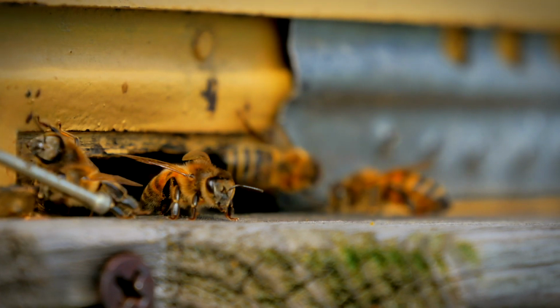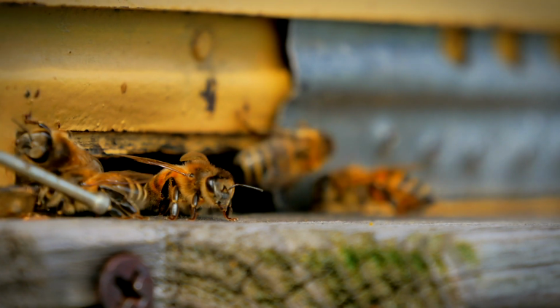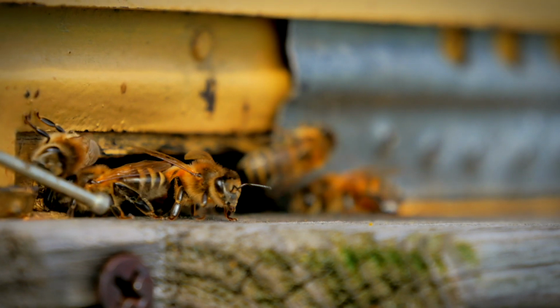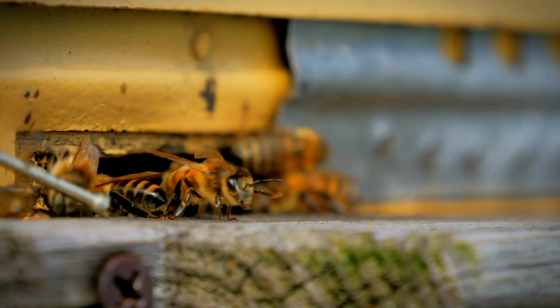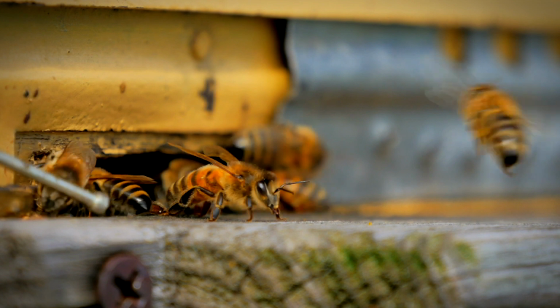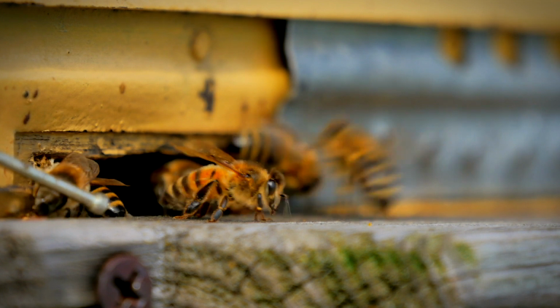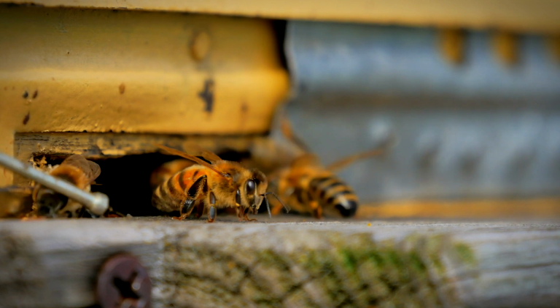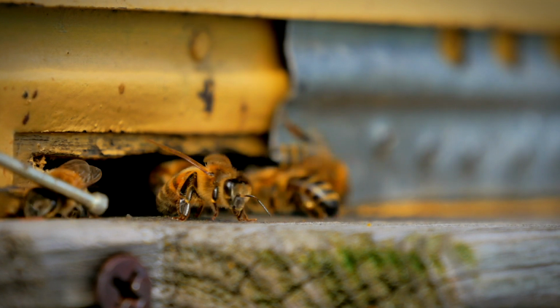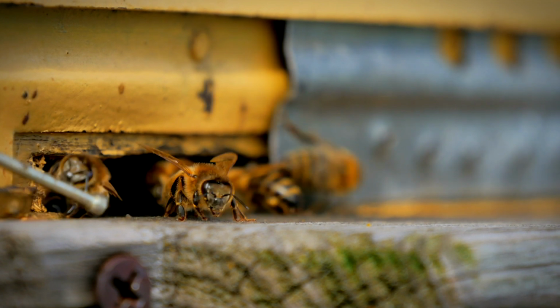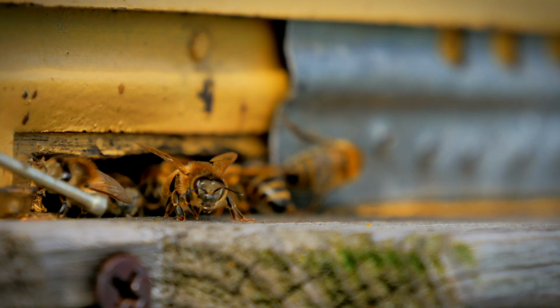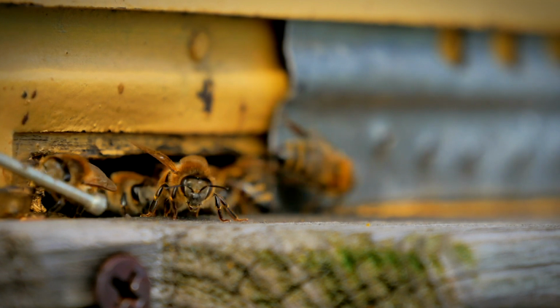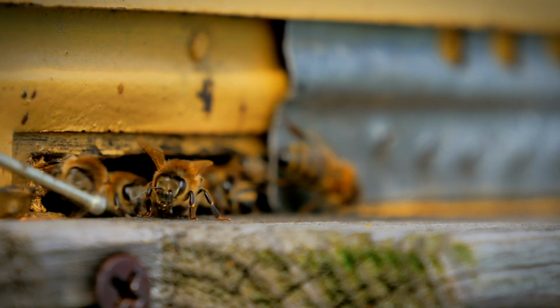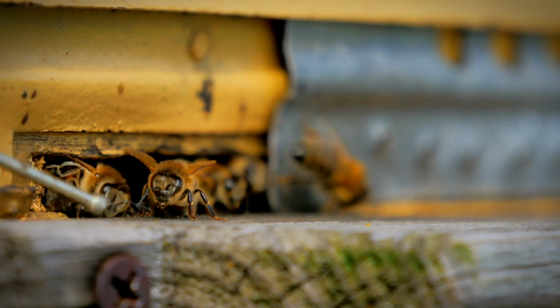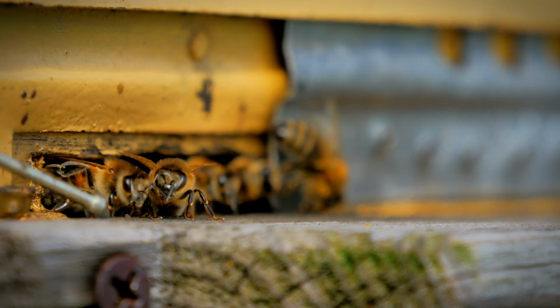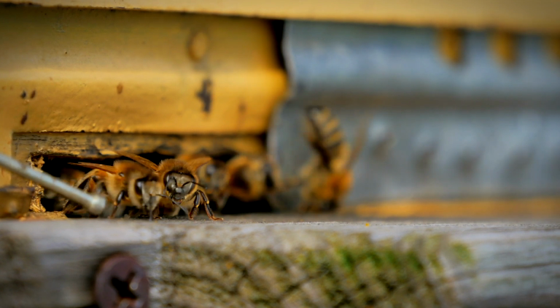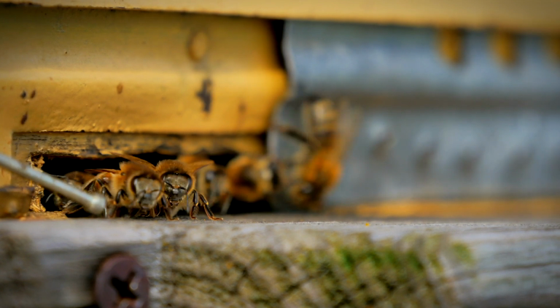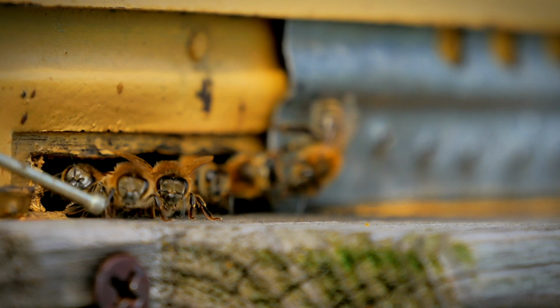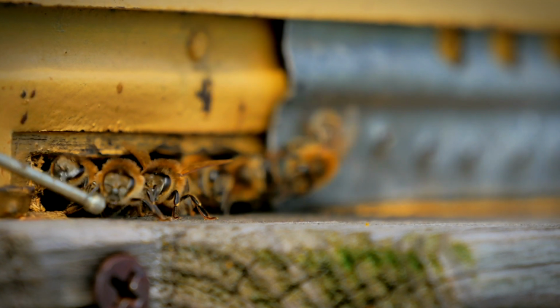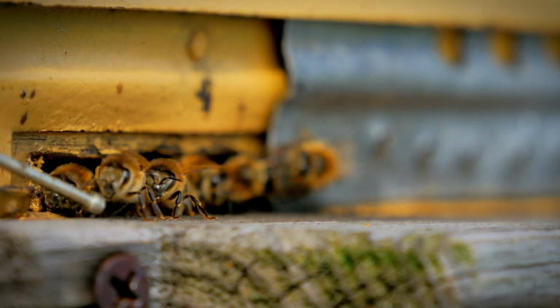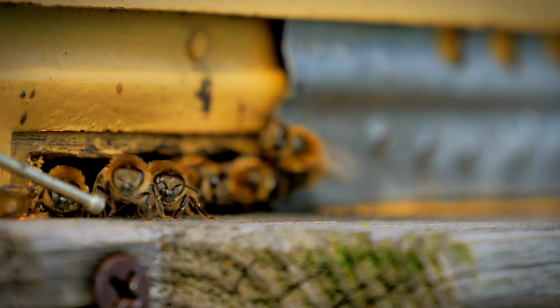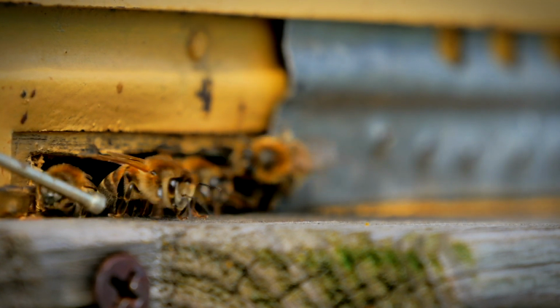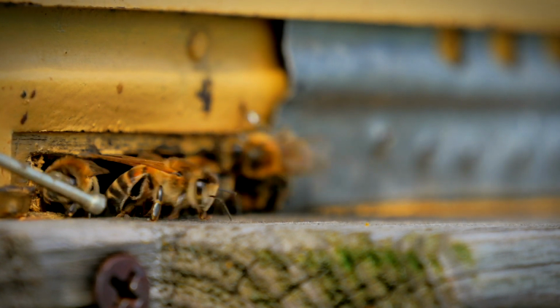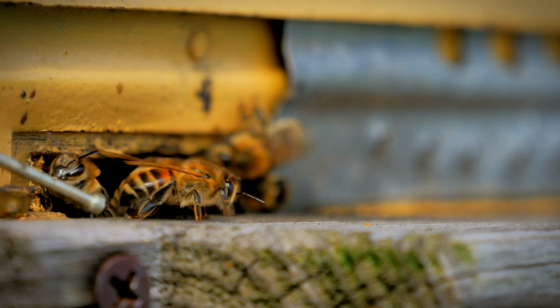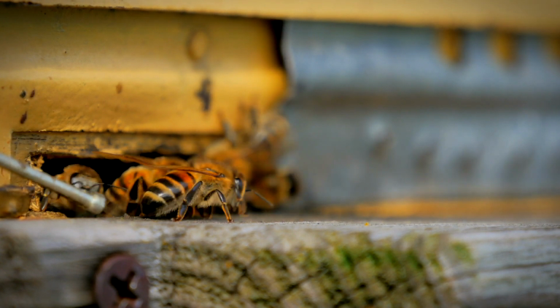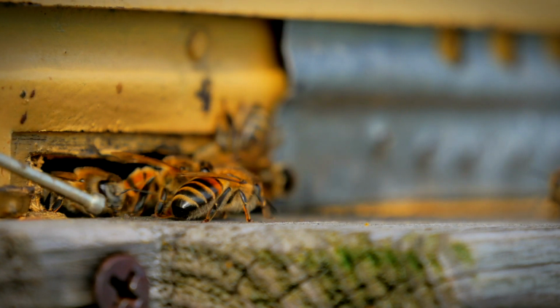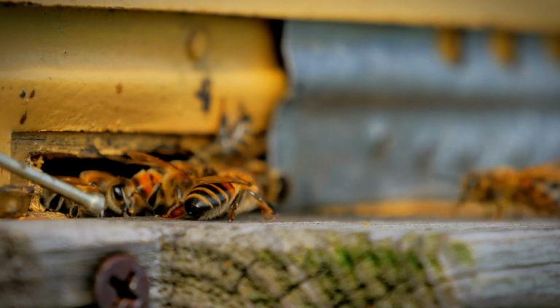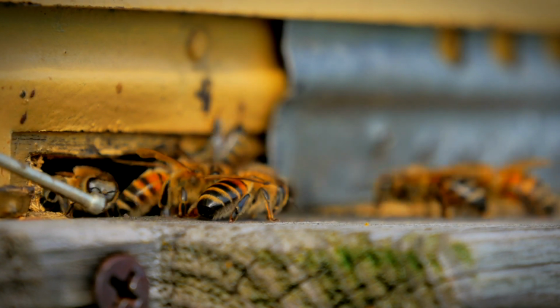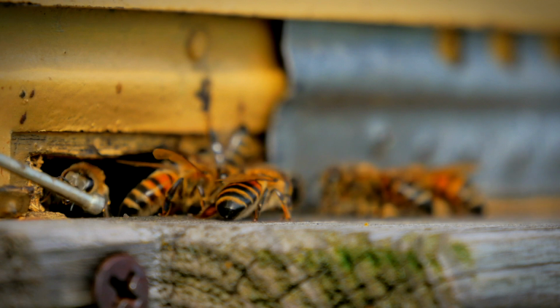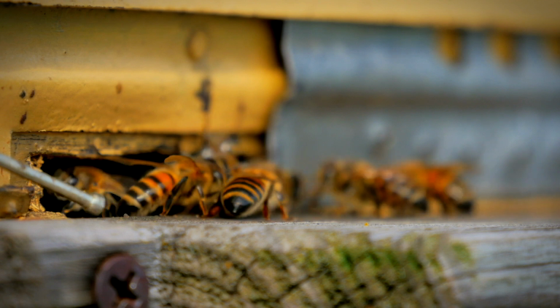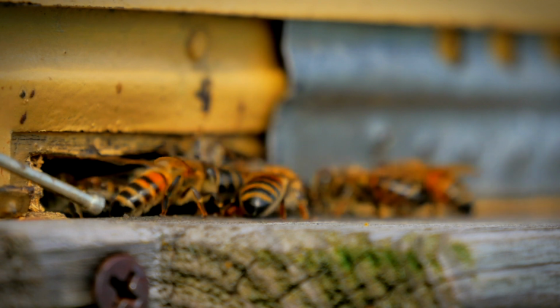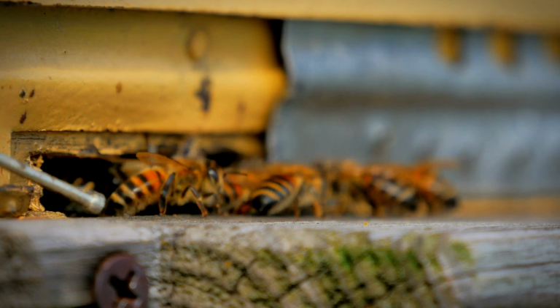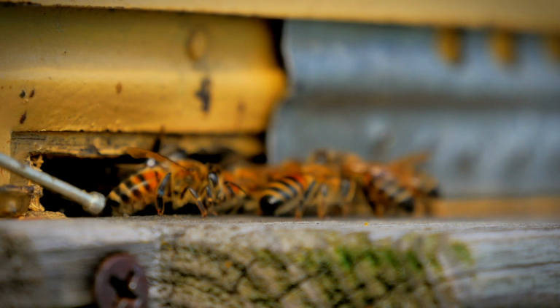So-called cuckoo bees cannot collect pollen or look after their babies, so they lay their eggs in the nests of other bees.